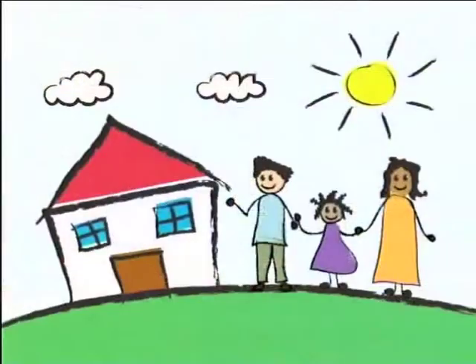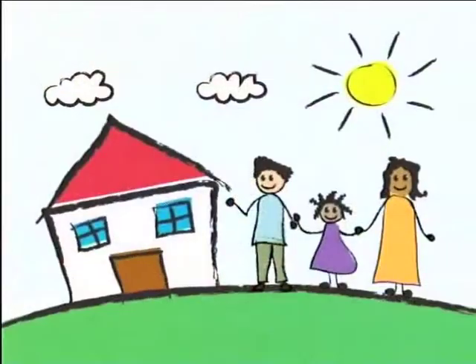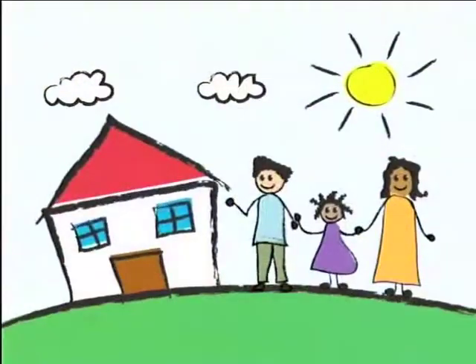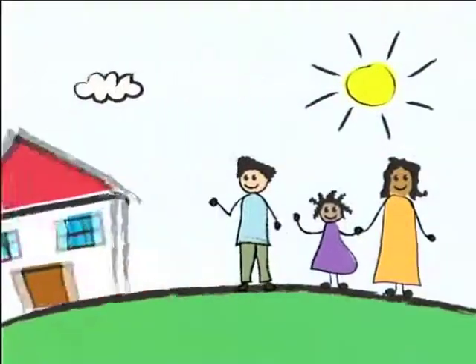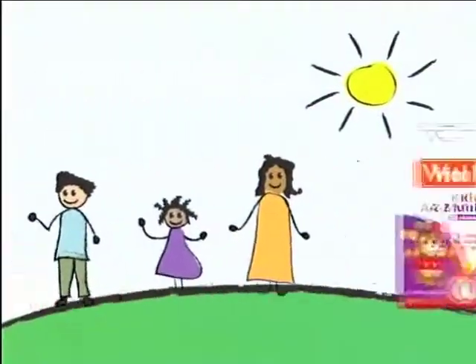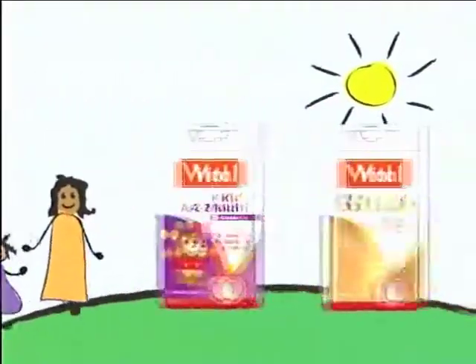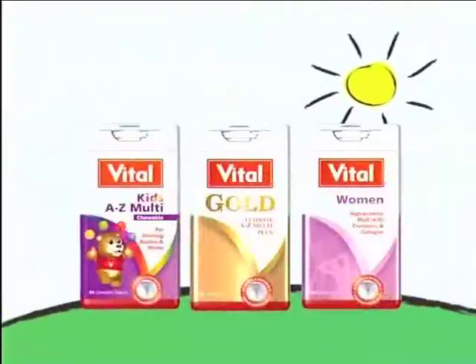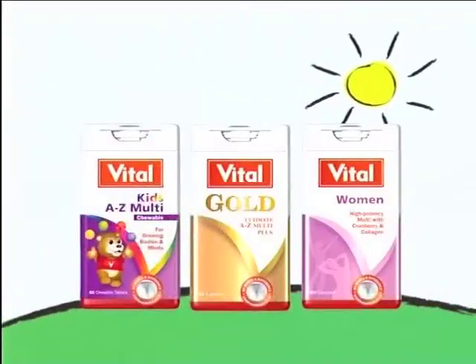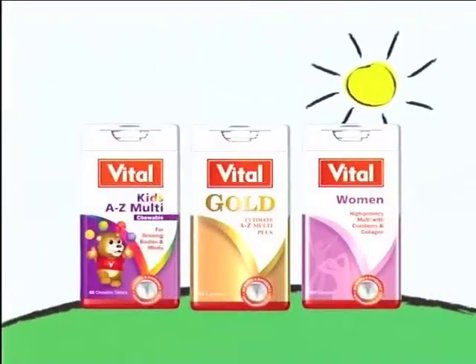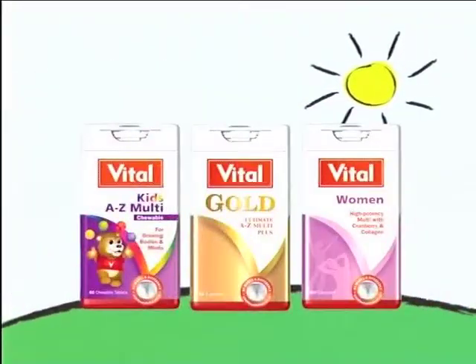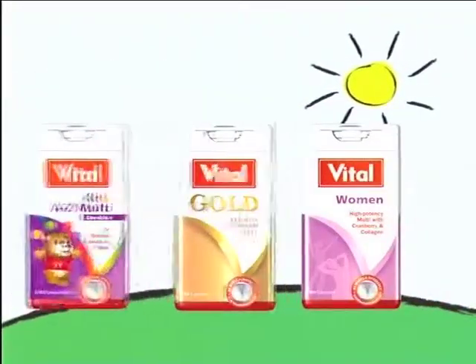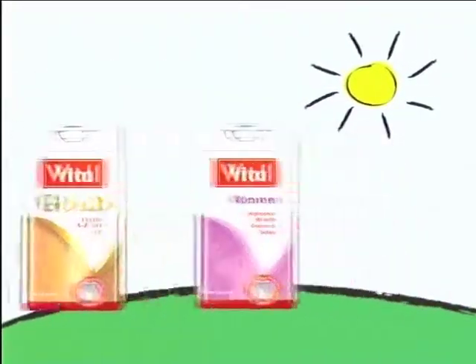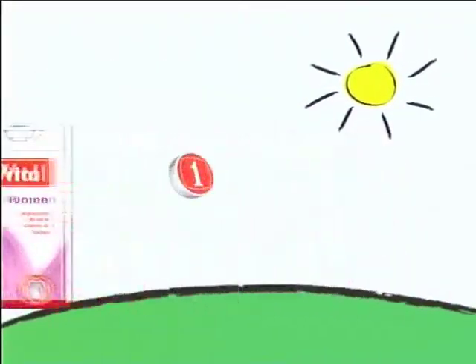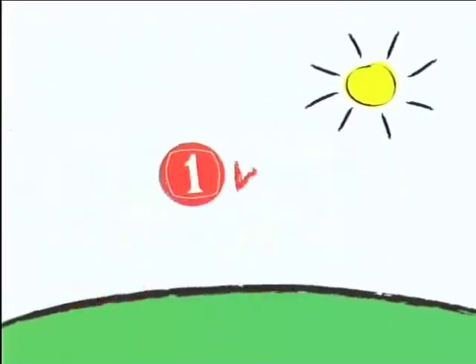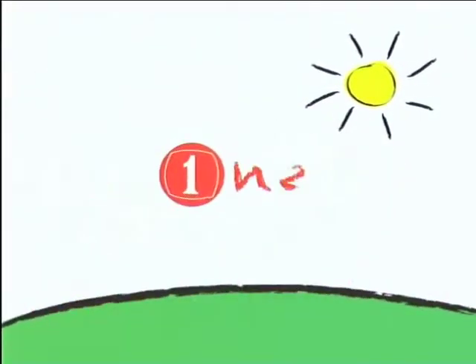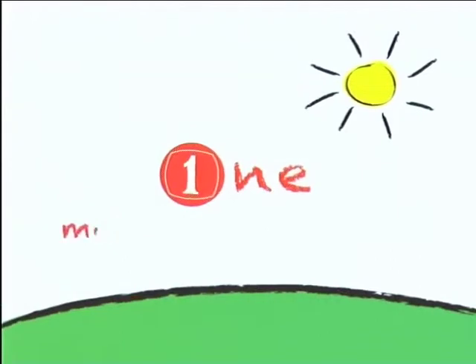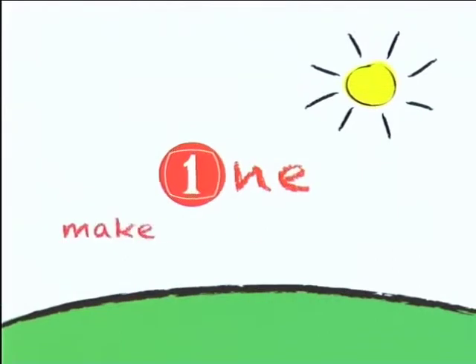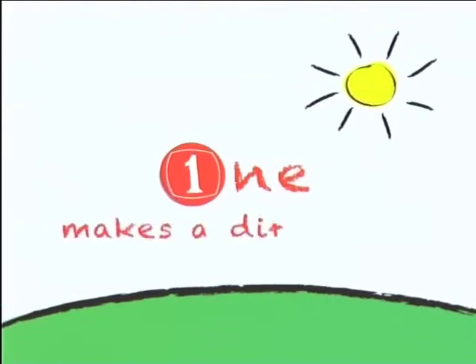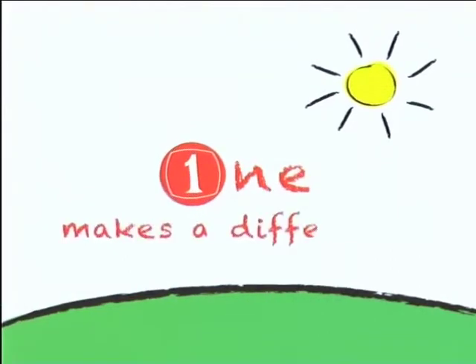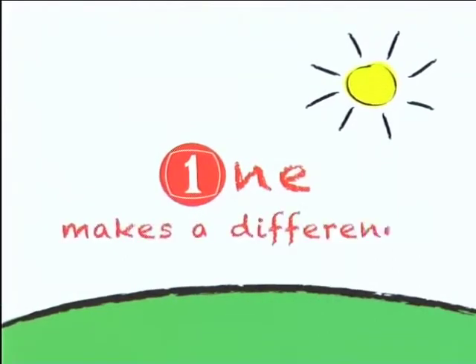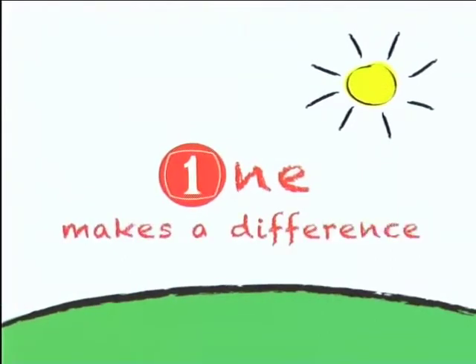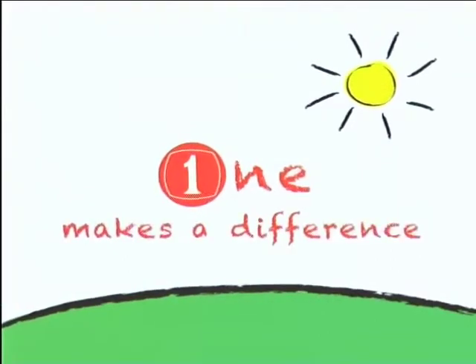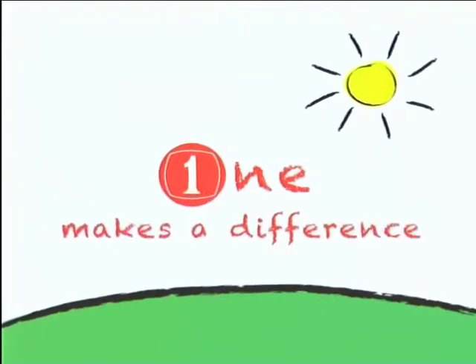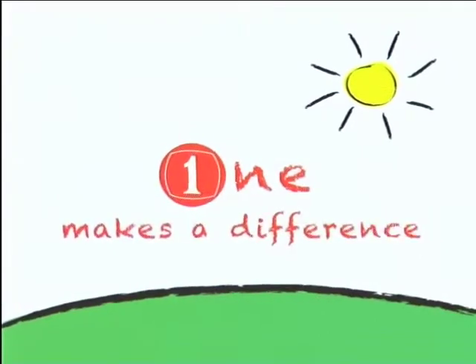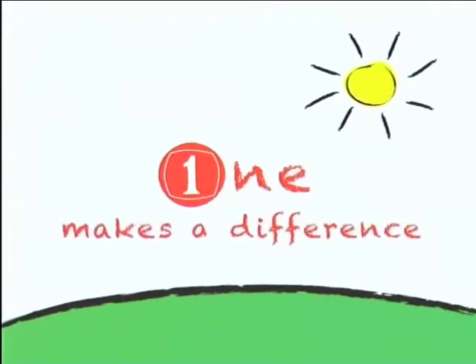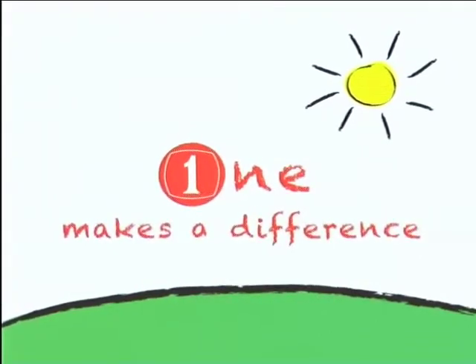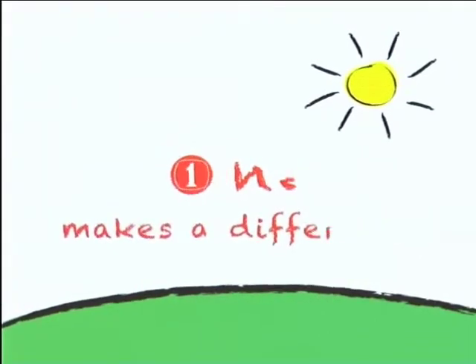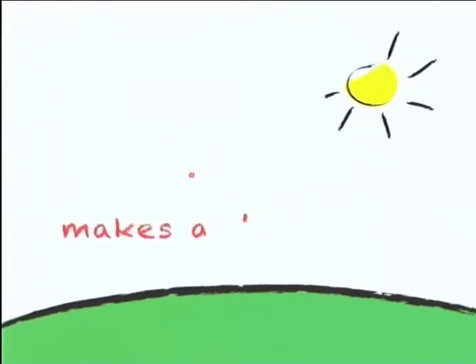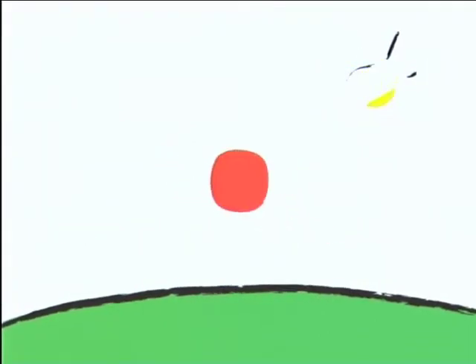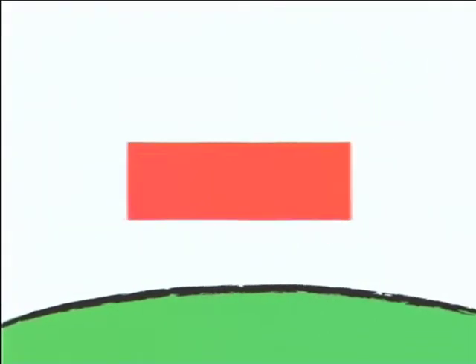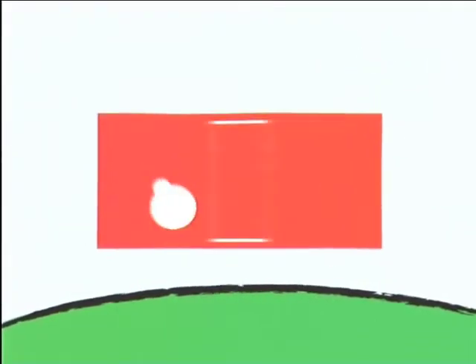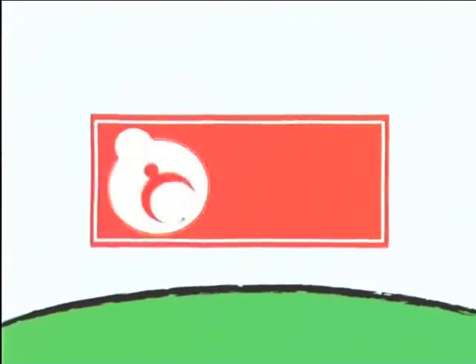For every vital supplement you purchase, one rand will be donated to the Vital Foundation to support organizations that fight women and child abuse. One rand makes a difference.